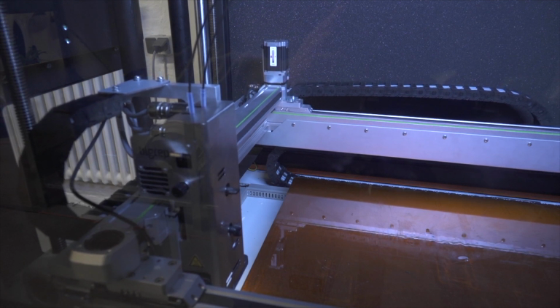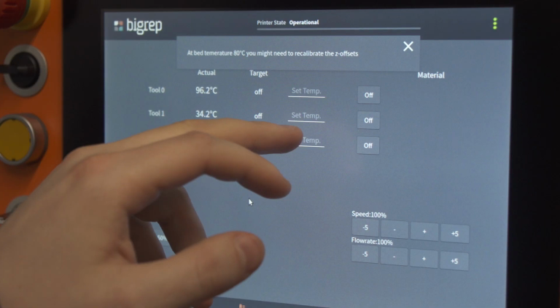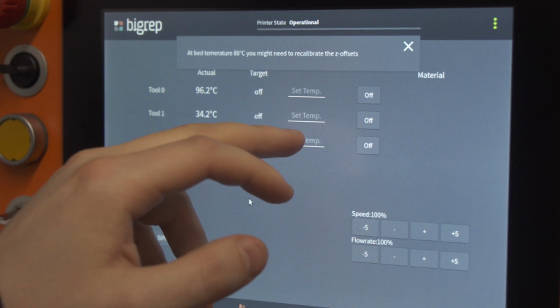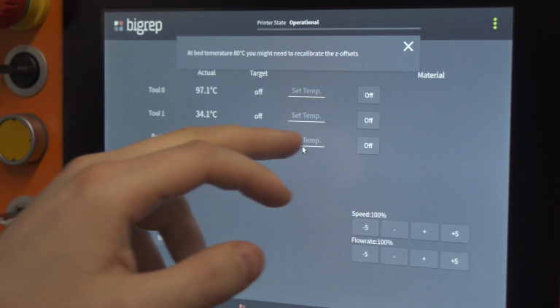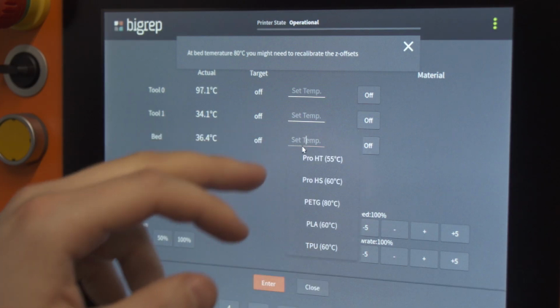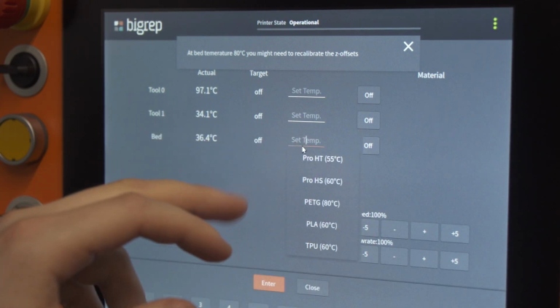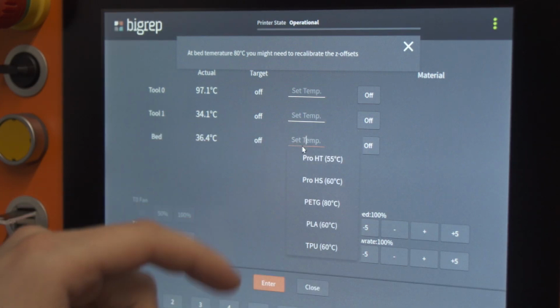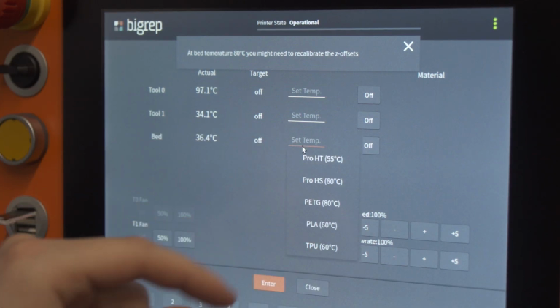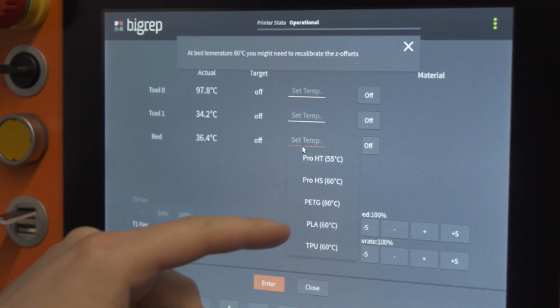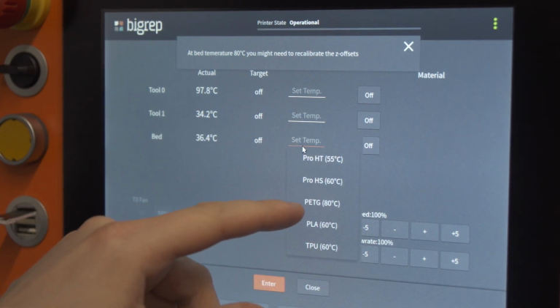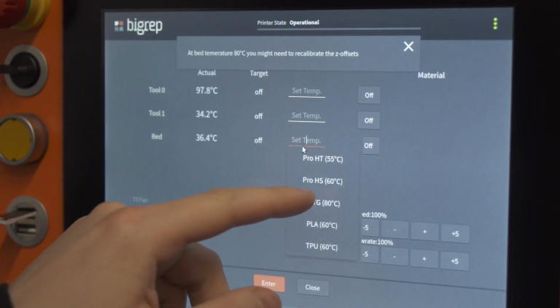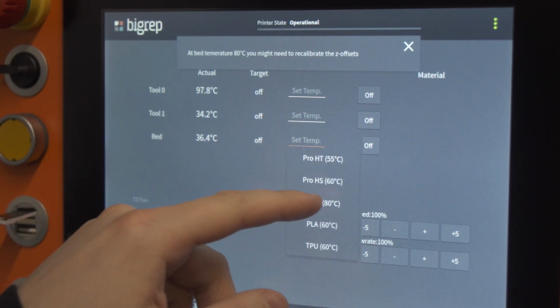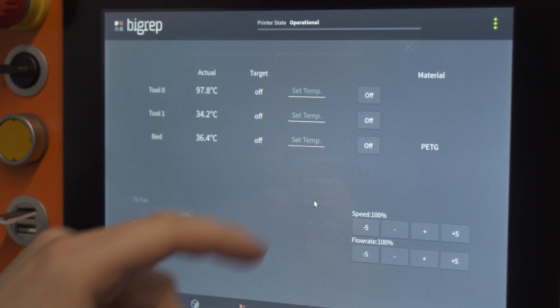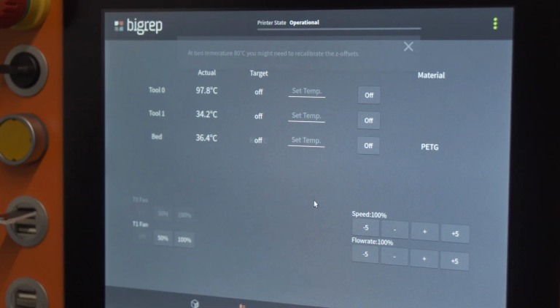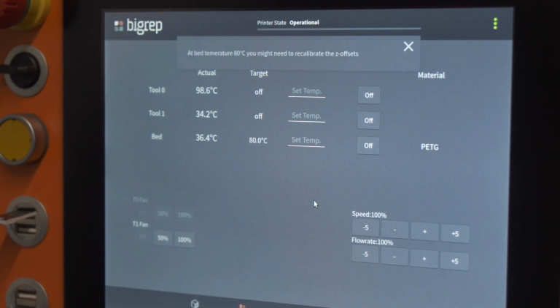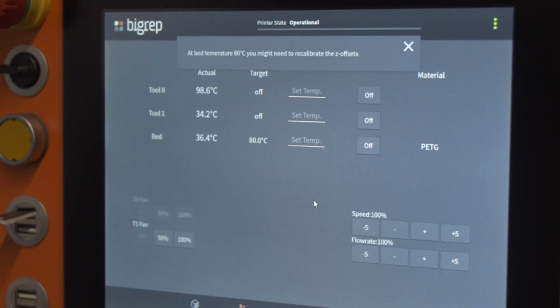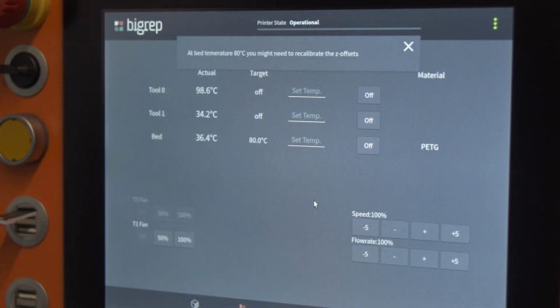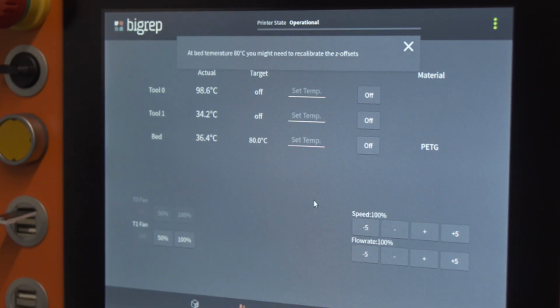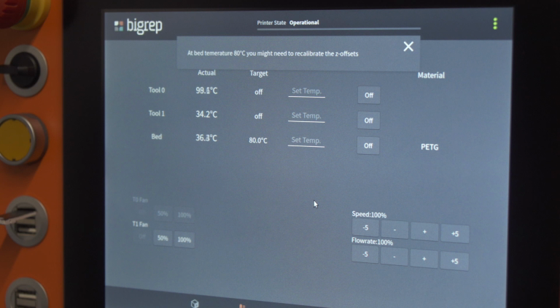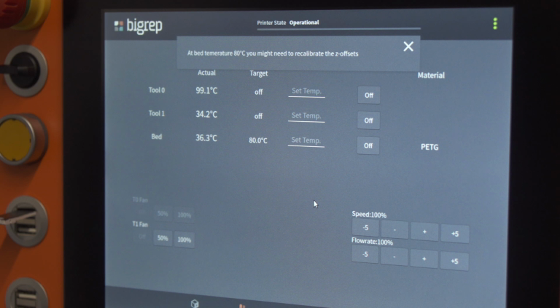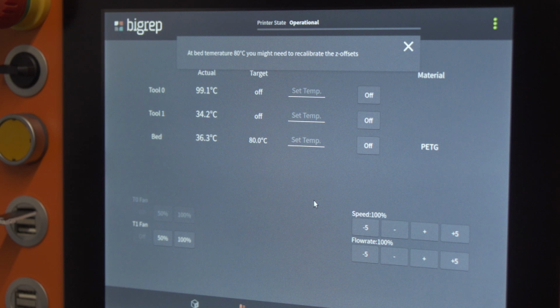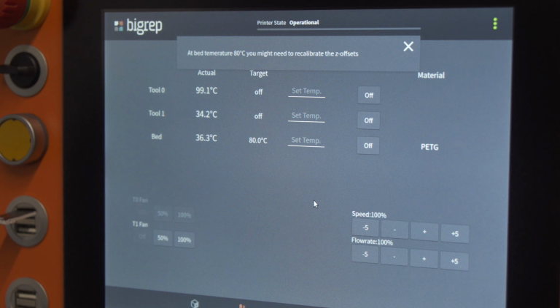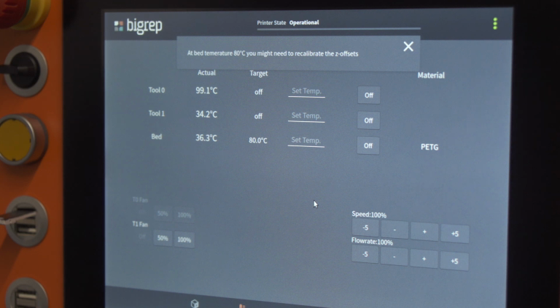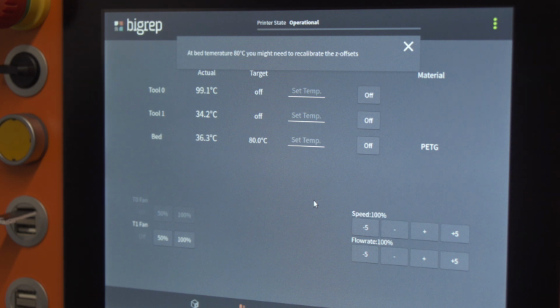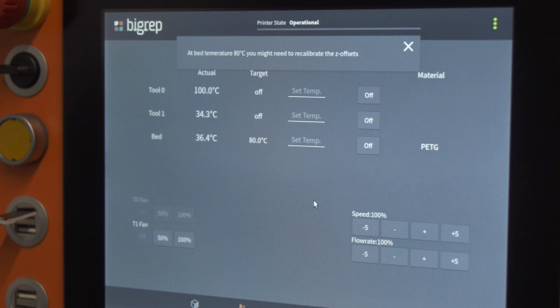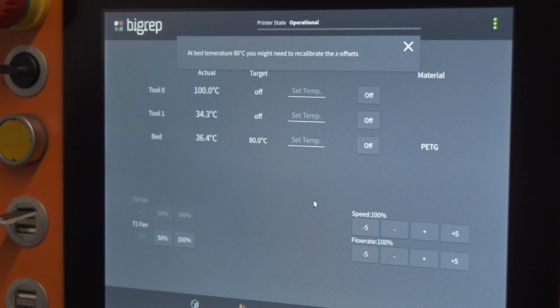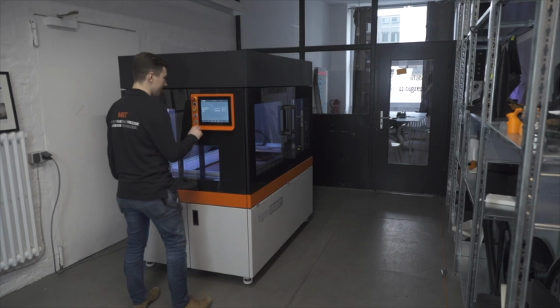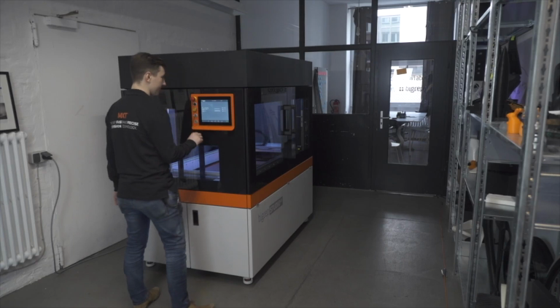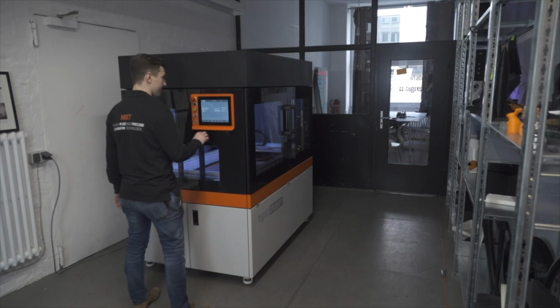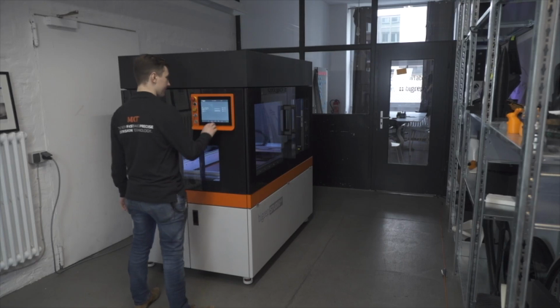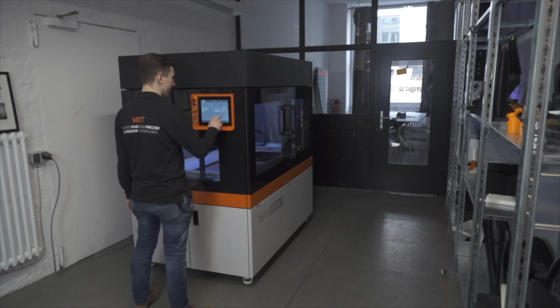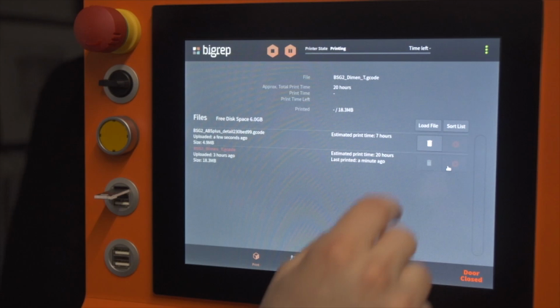The print bed is fast heating, capable of rapidly reaching 100 degrees Celsius for optimal print adhesion and minimal print time.